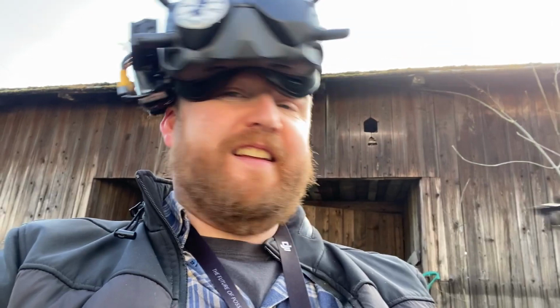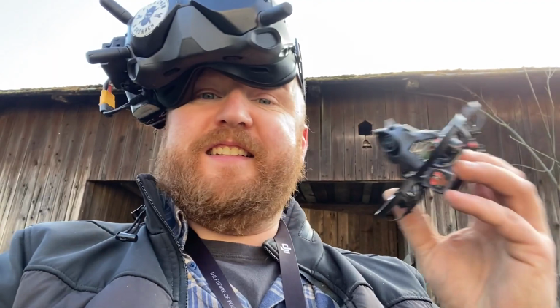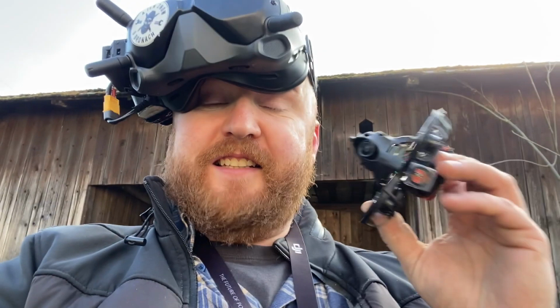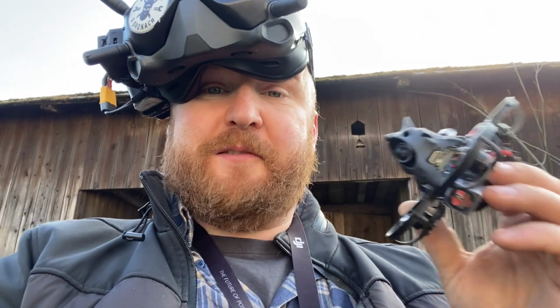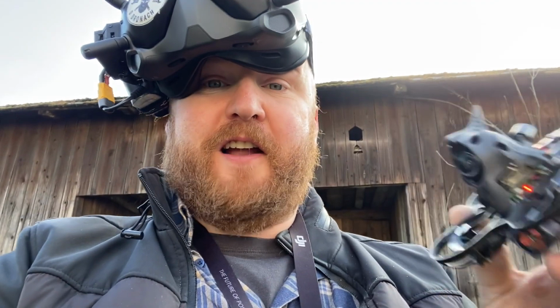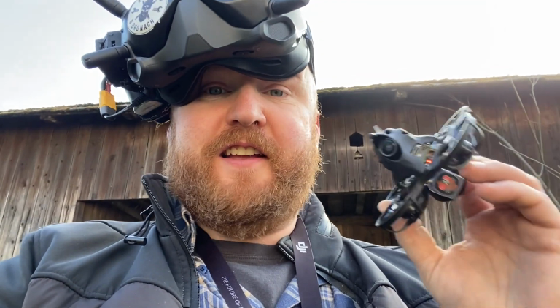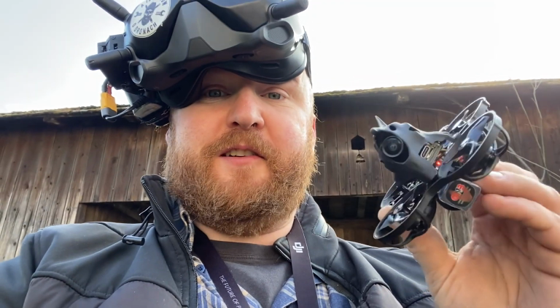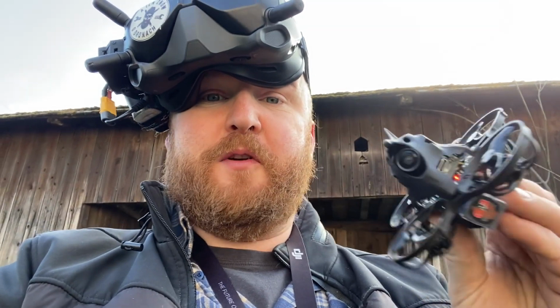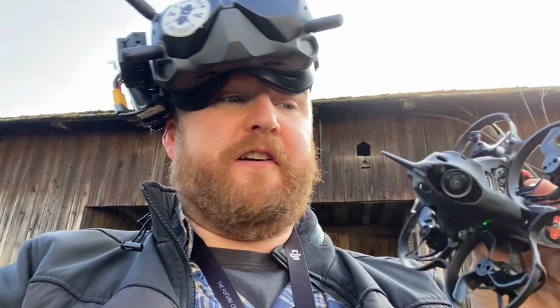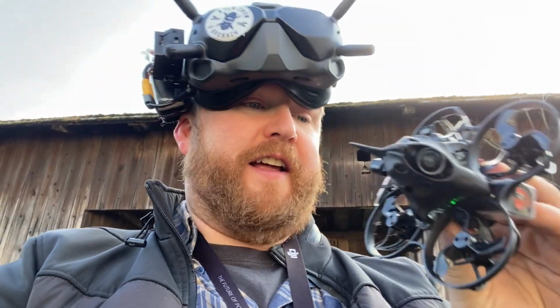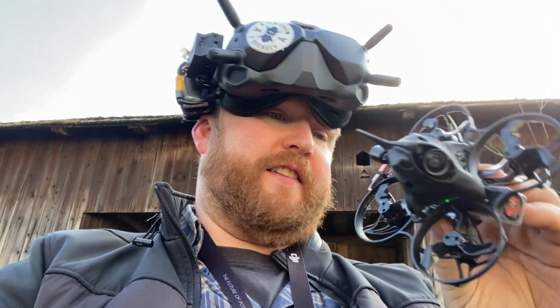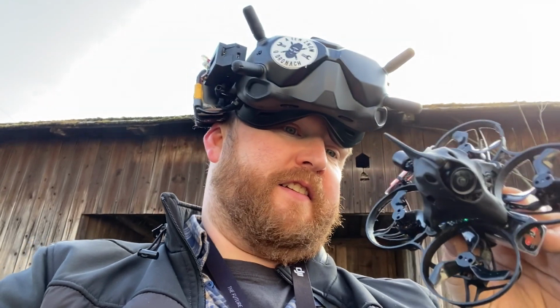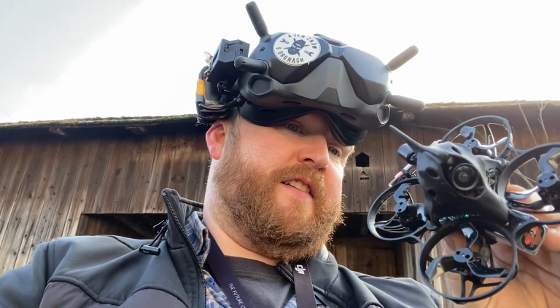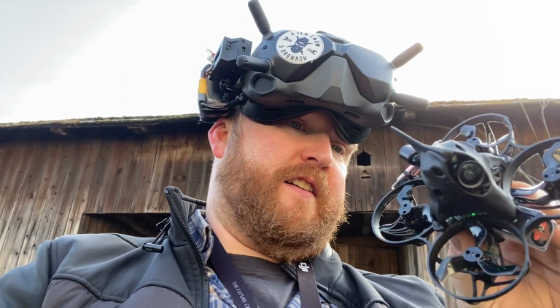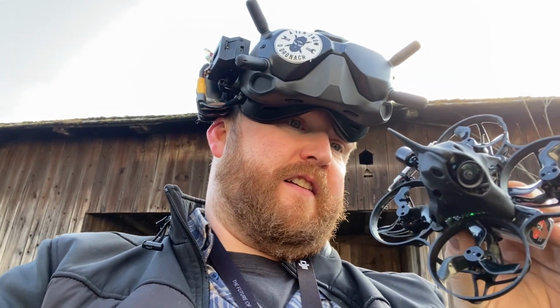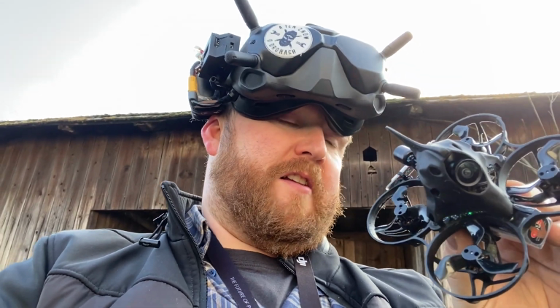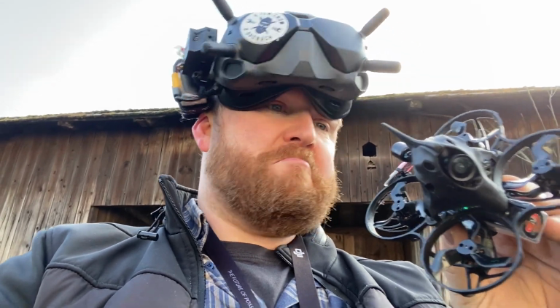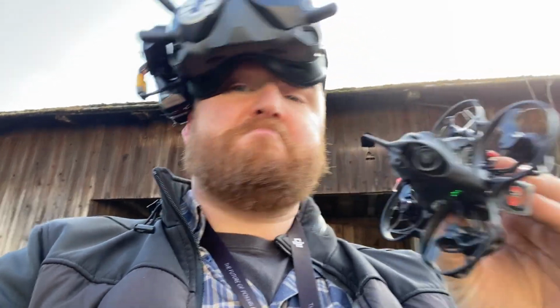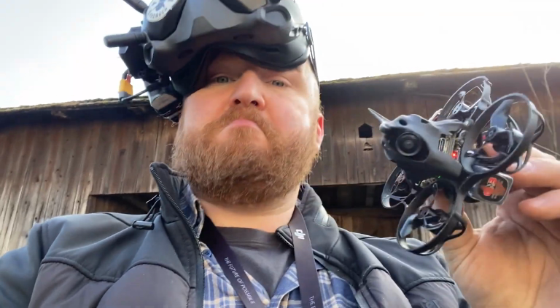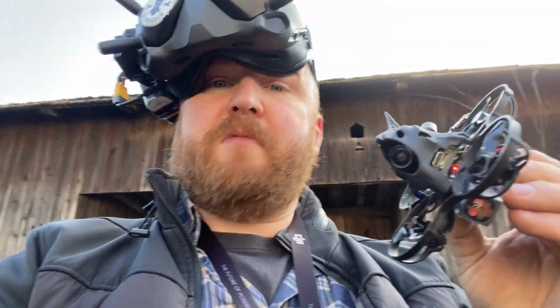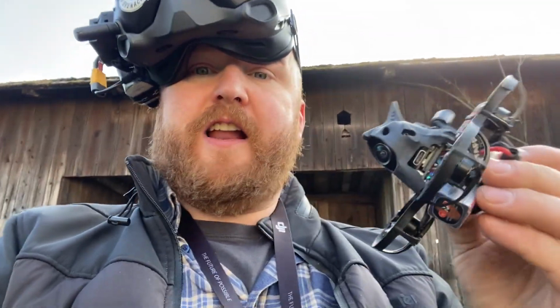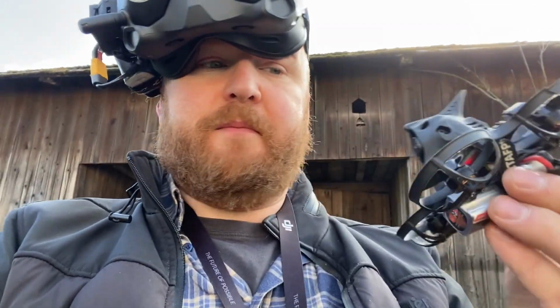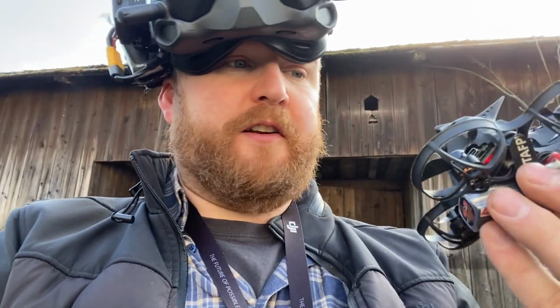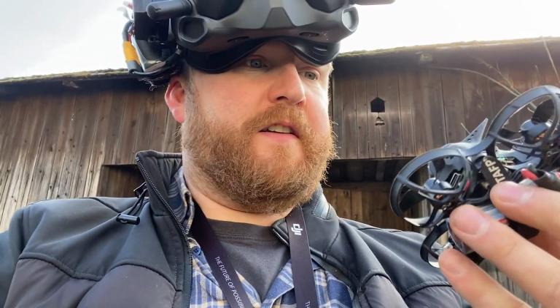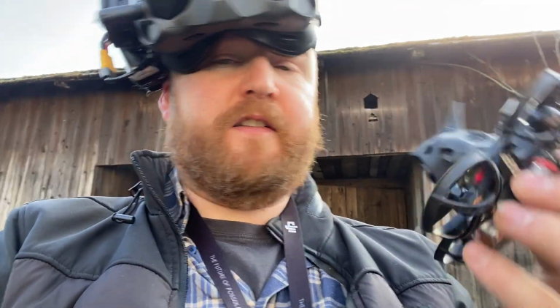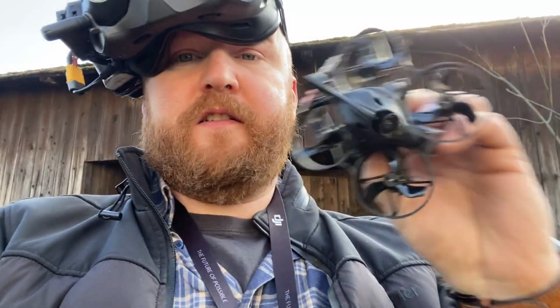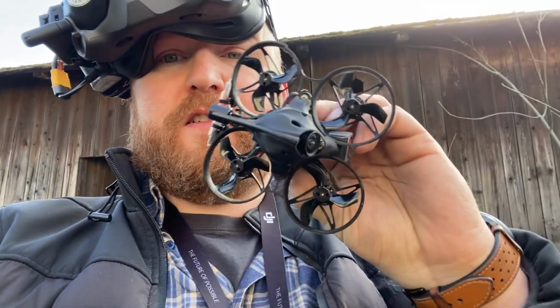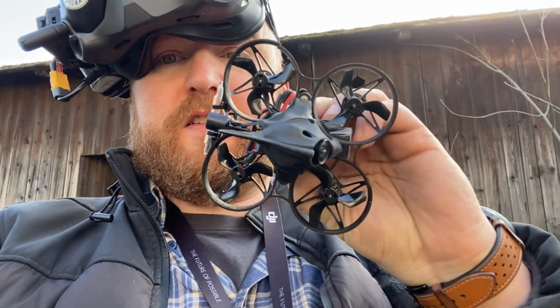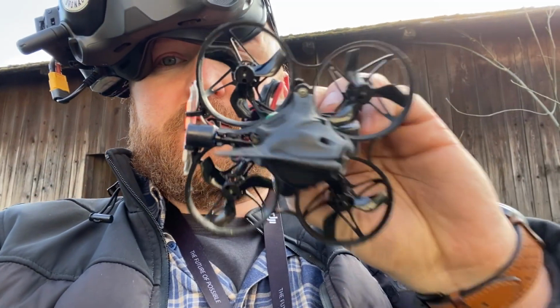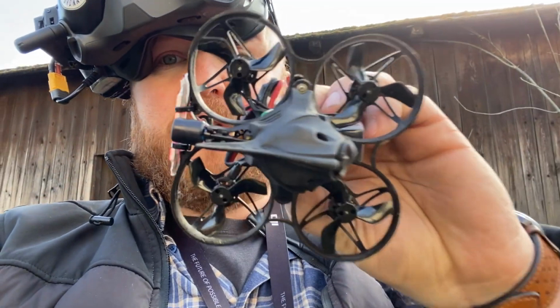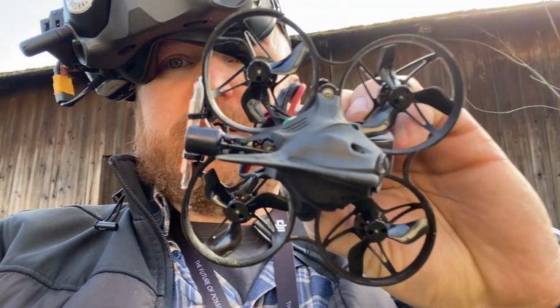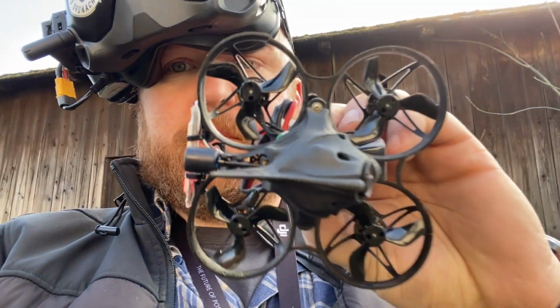It's easier to fly, easier to maneuver, and I like it better. True wings props.